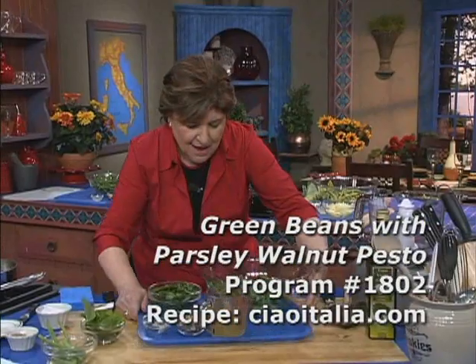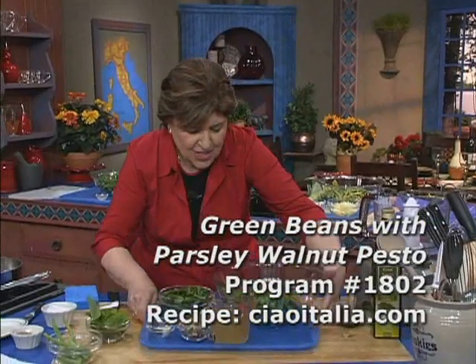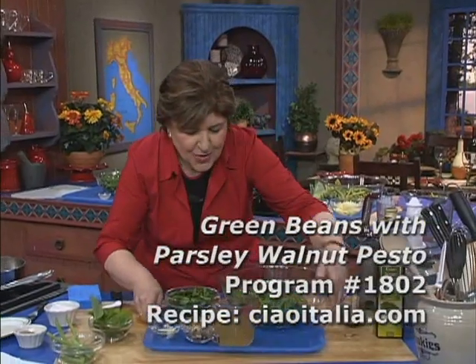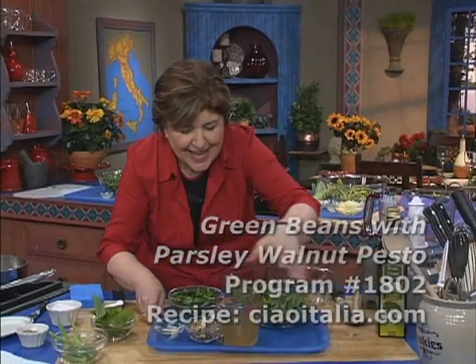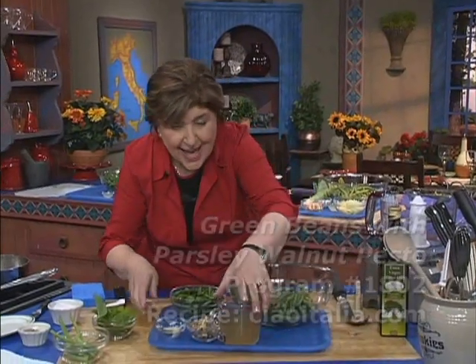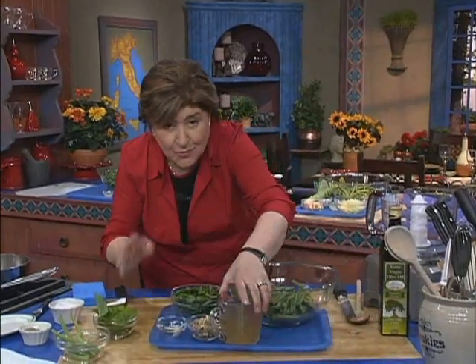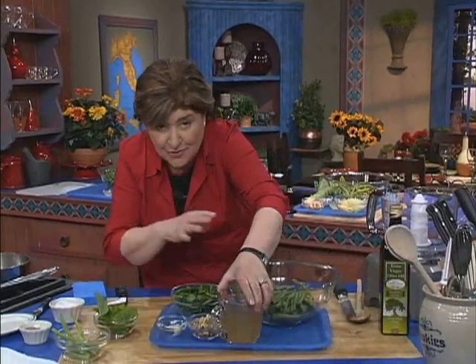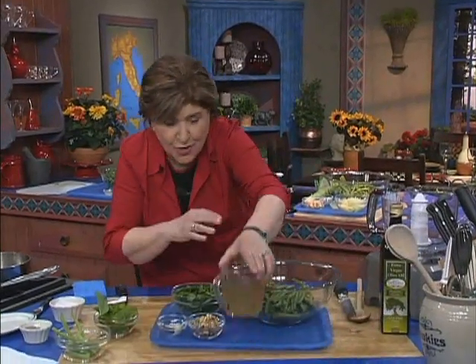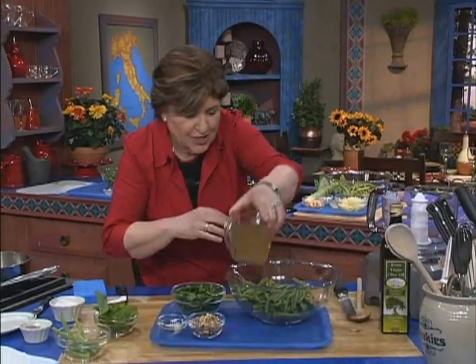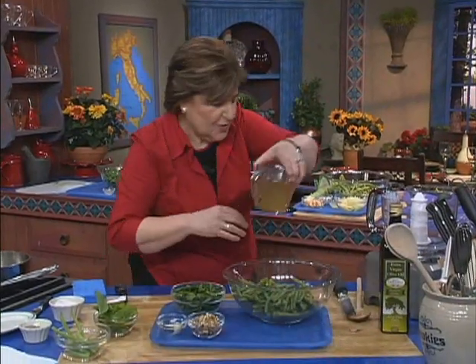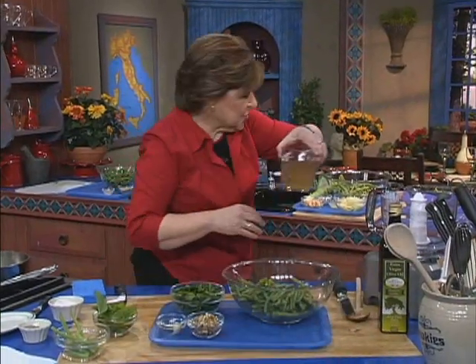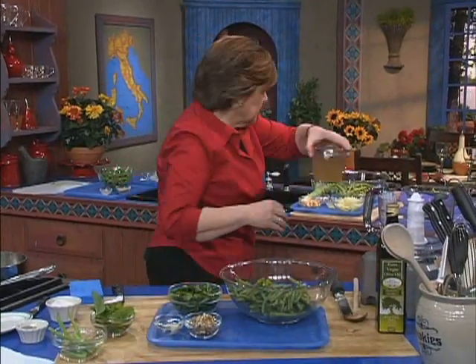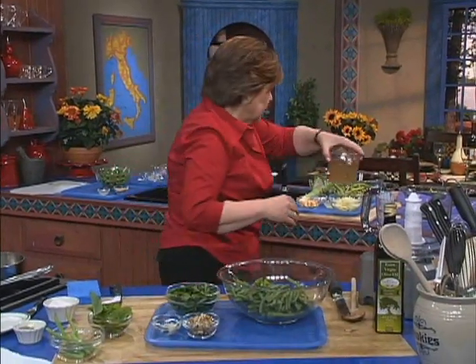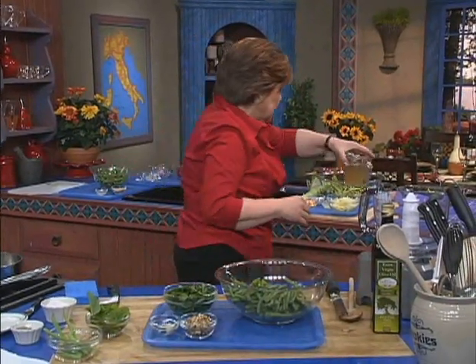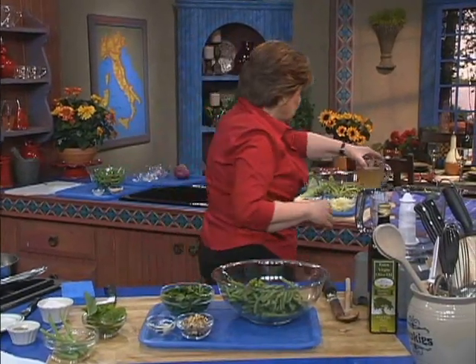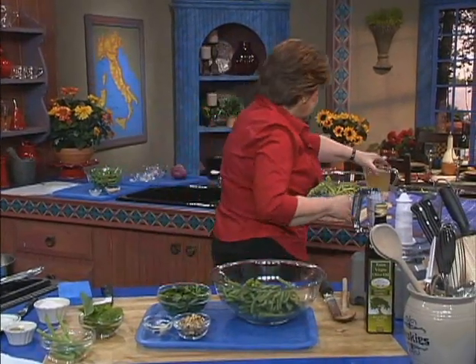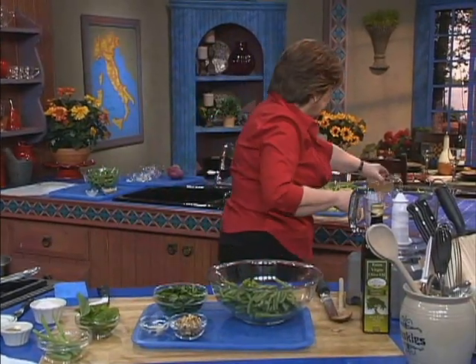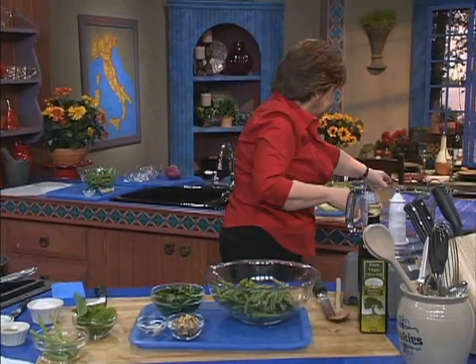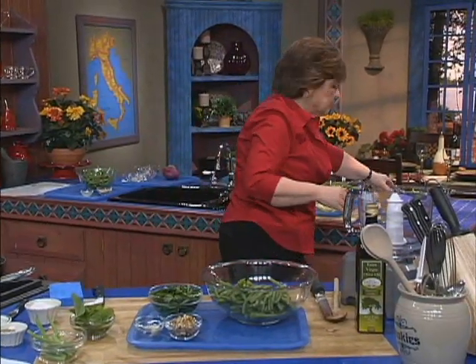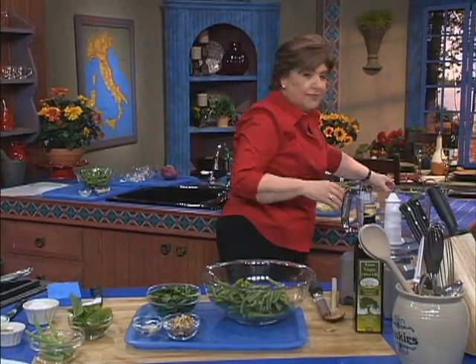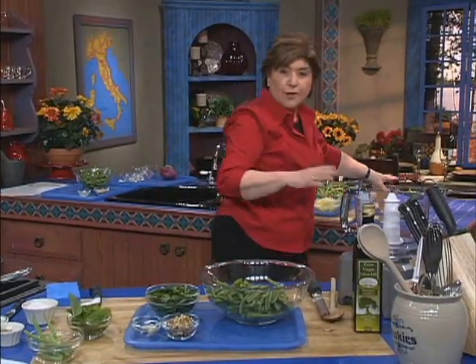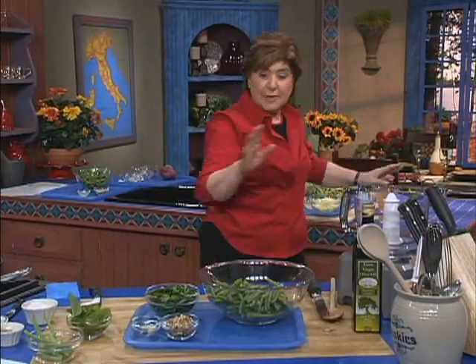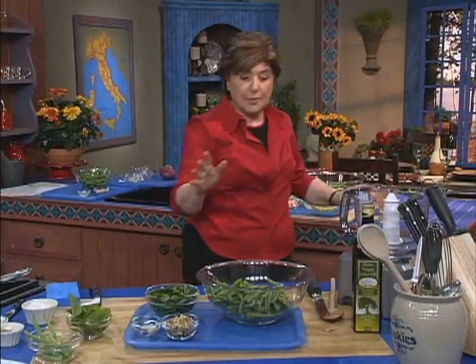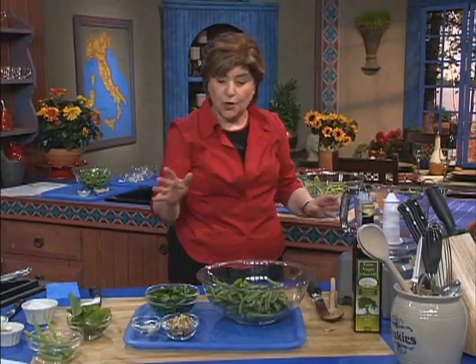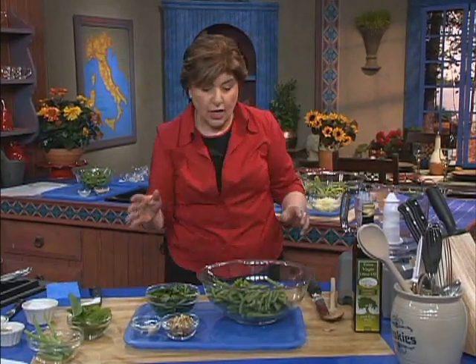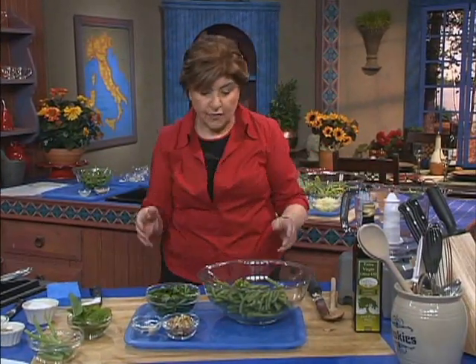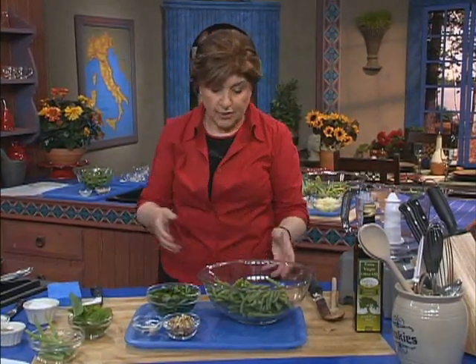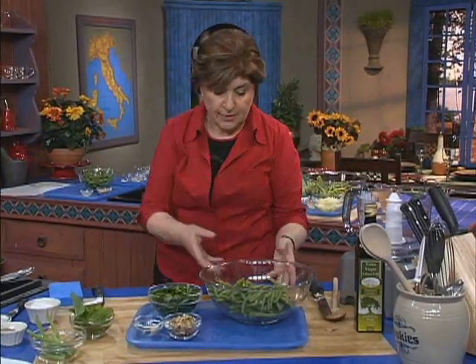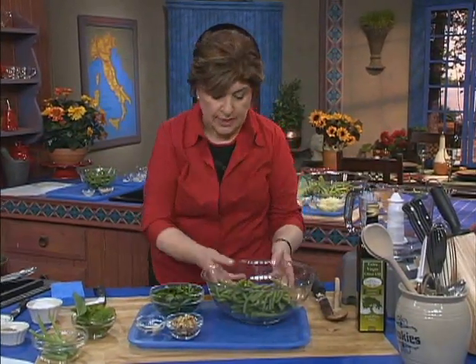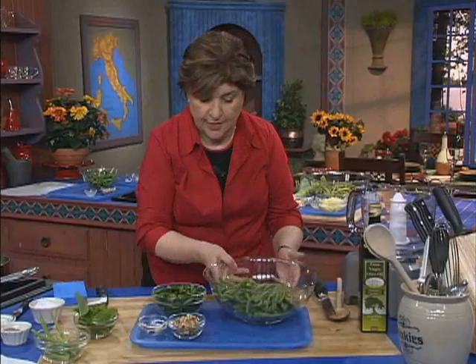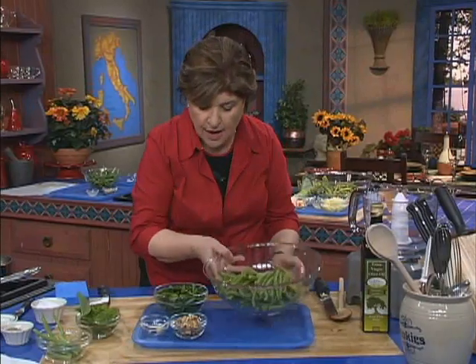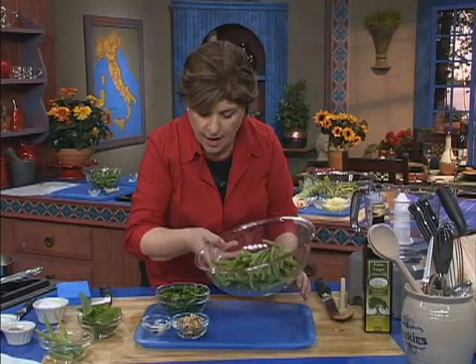We've cooked those green beans just as I did before — no cover. Here they are.